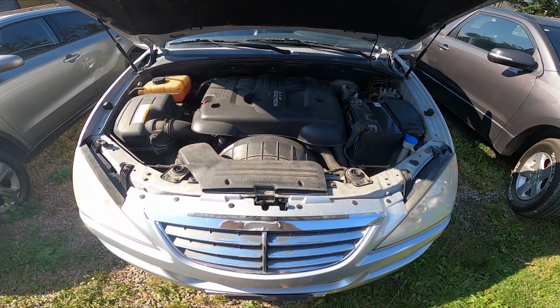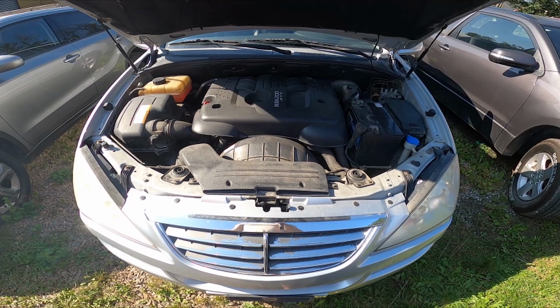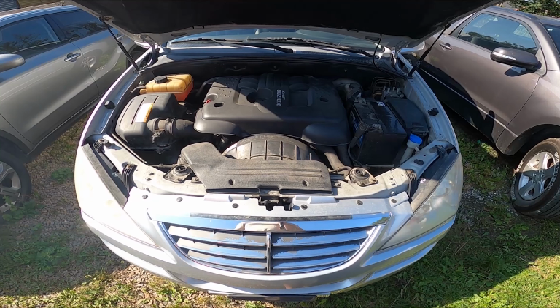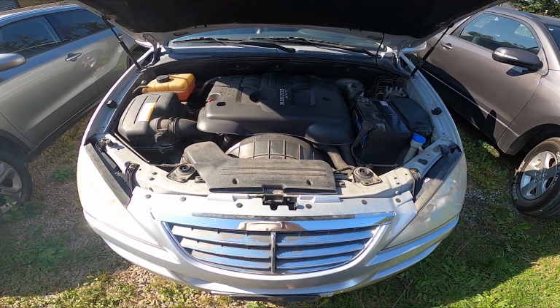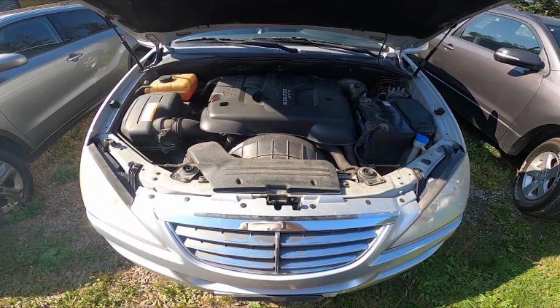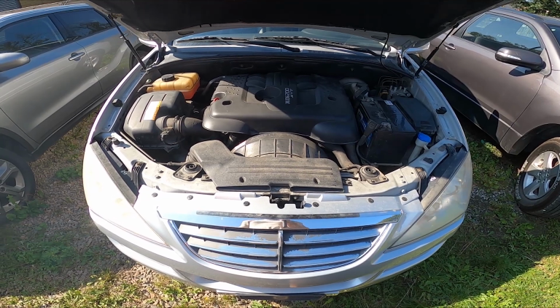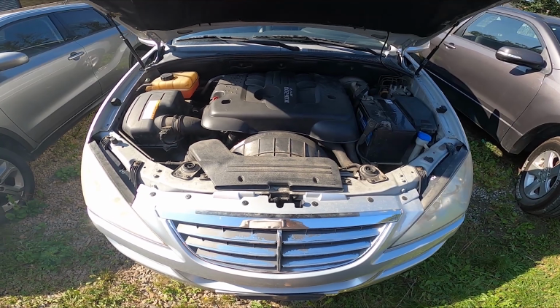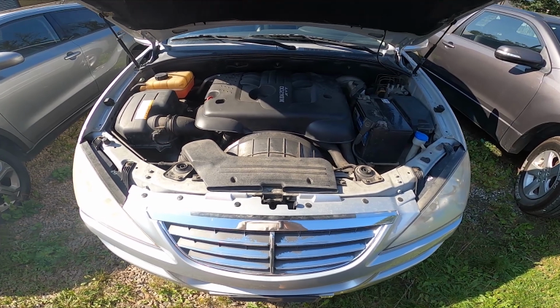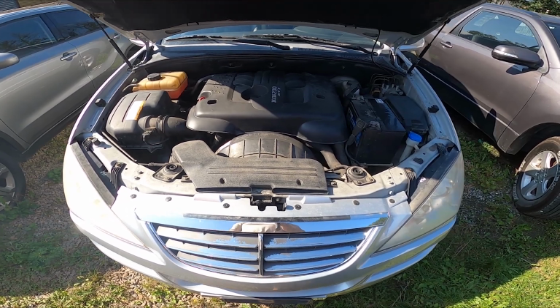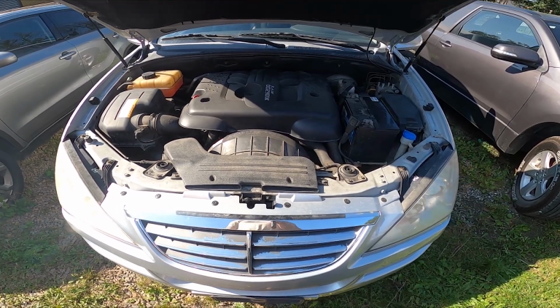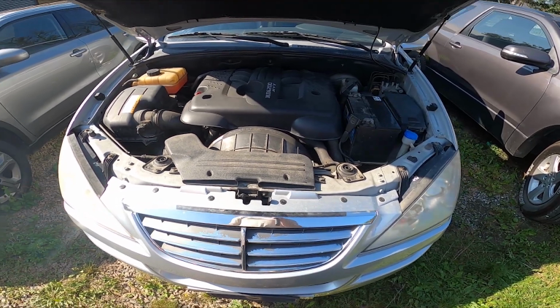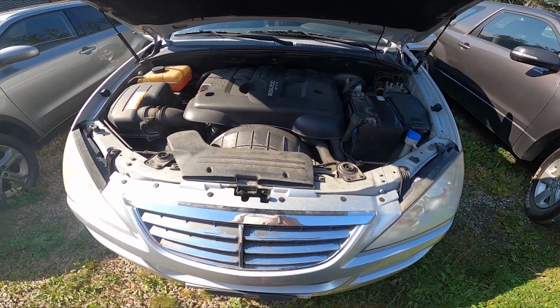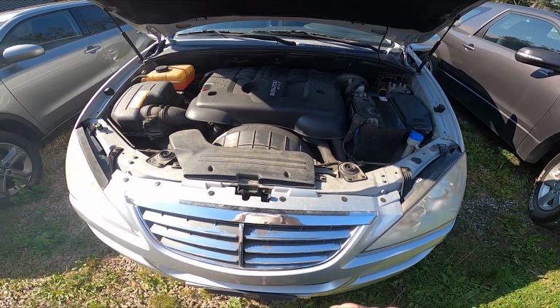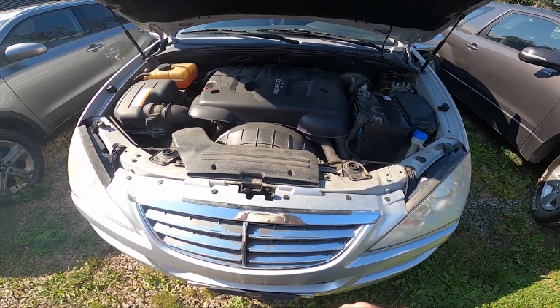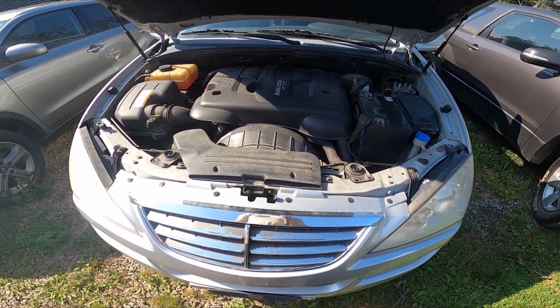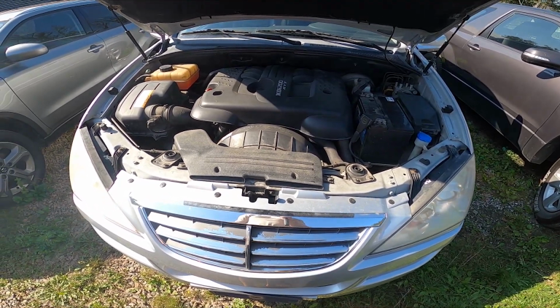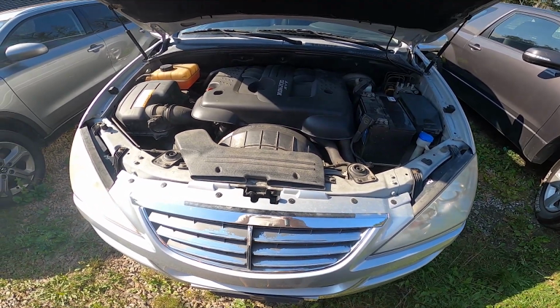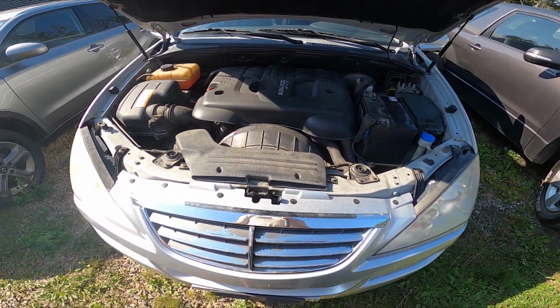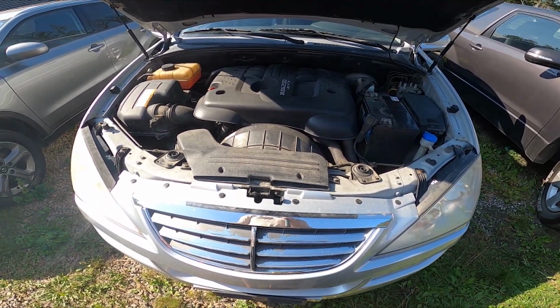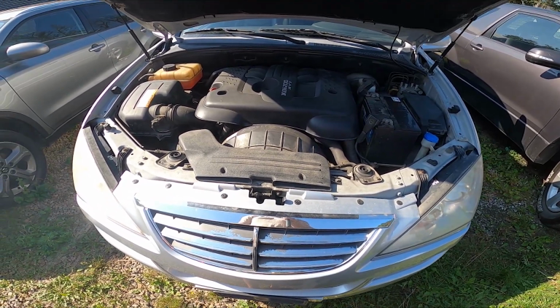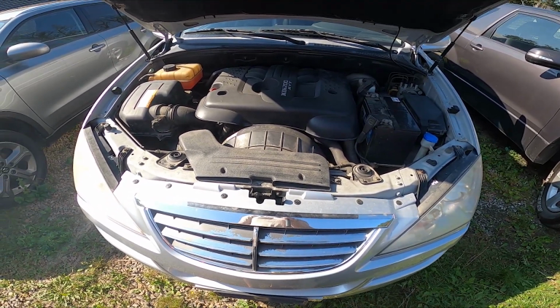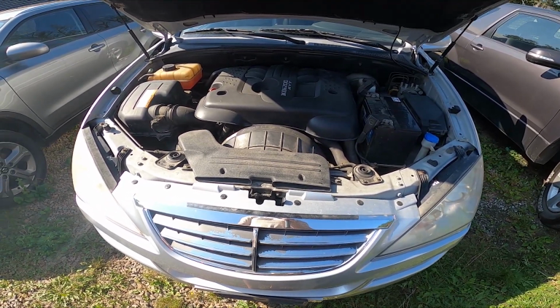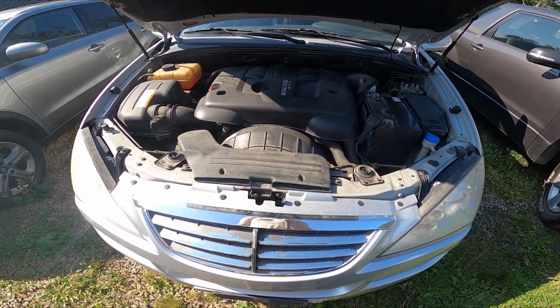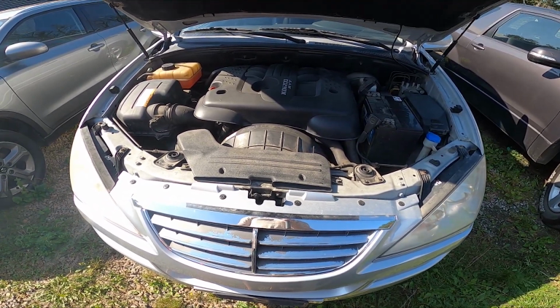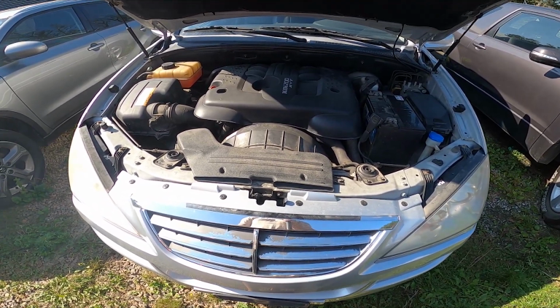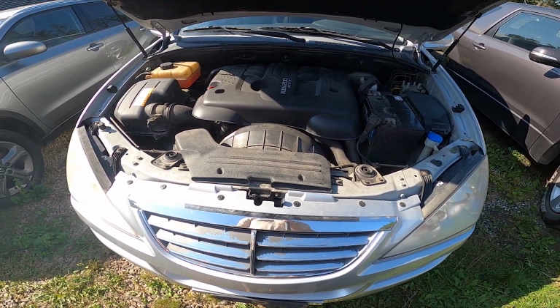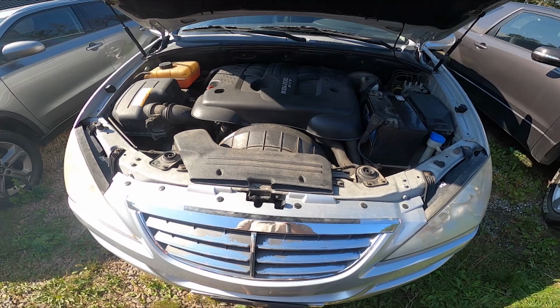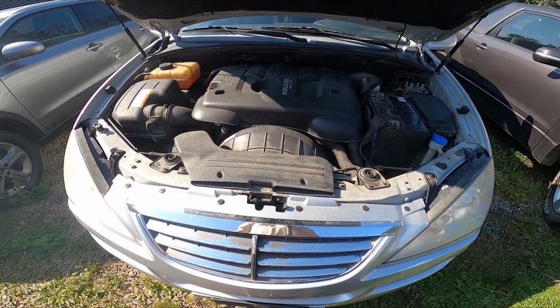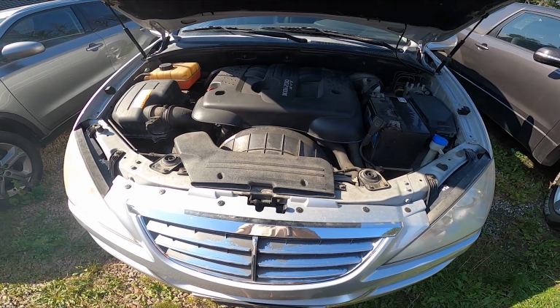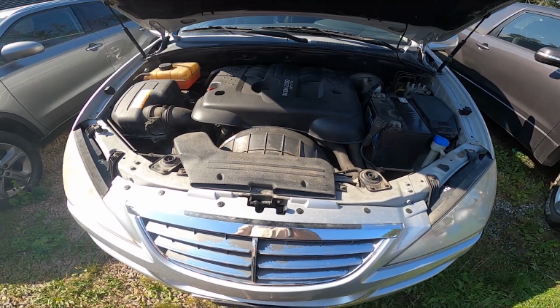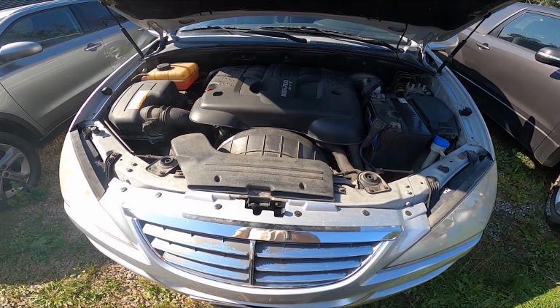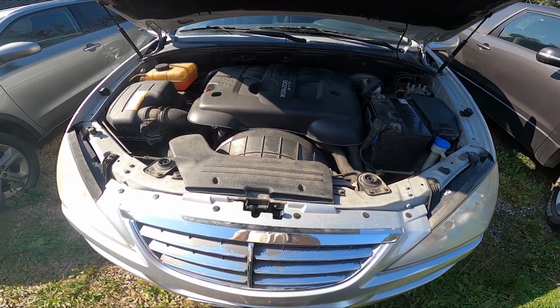Hello, in front of me I've got Ssangyong Kyron. In this video I'll show you where is the coolant reservoir.